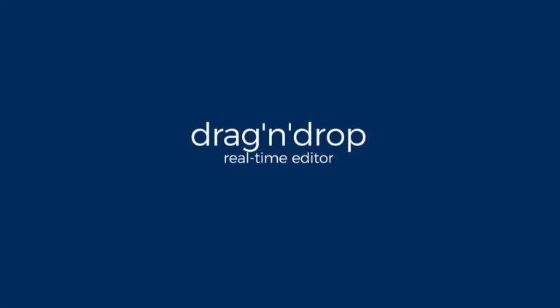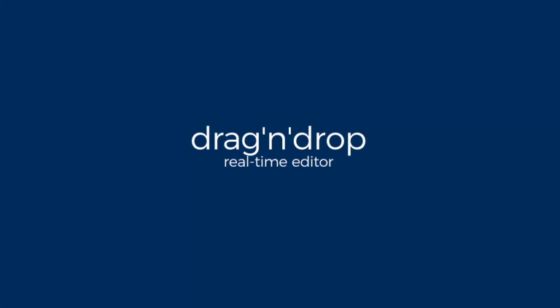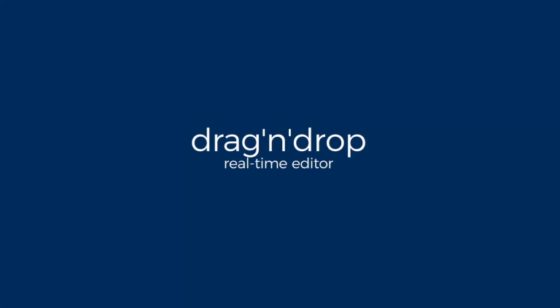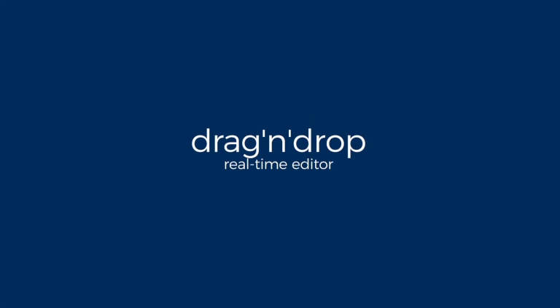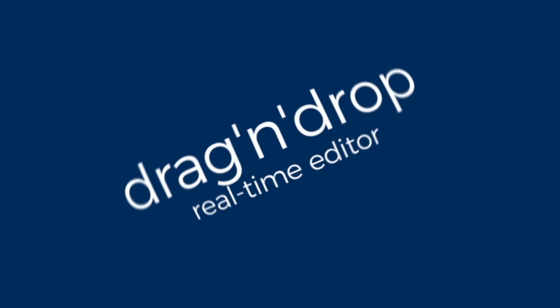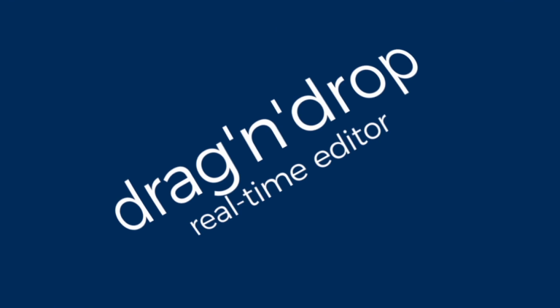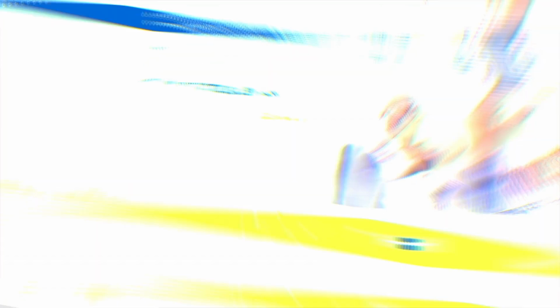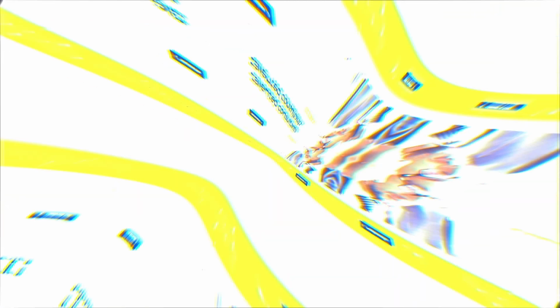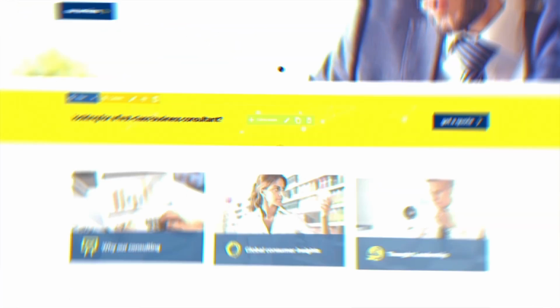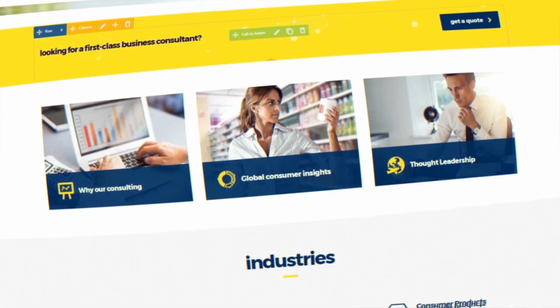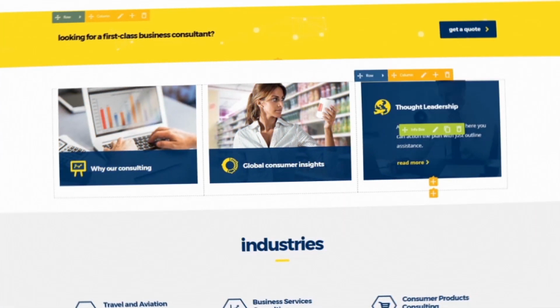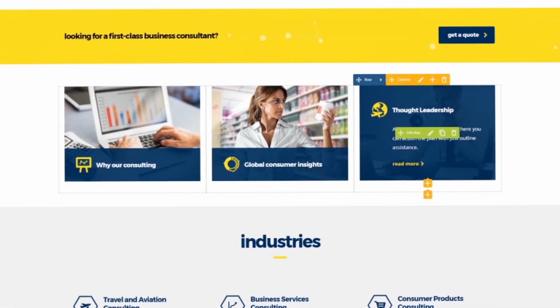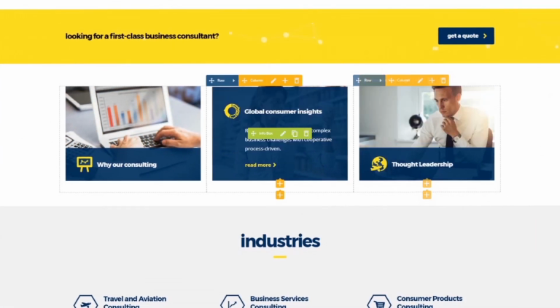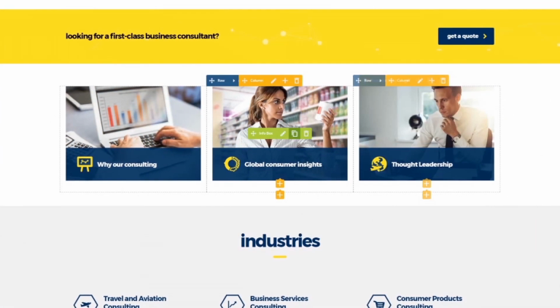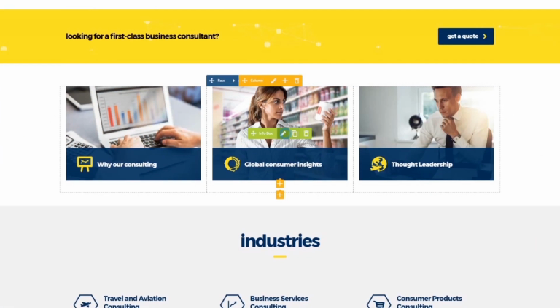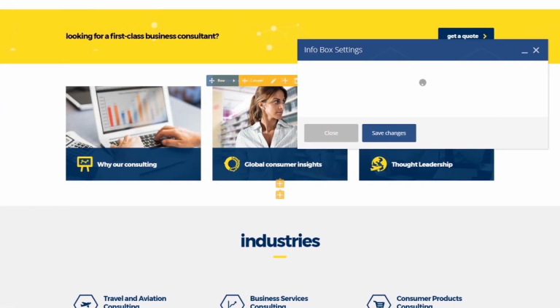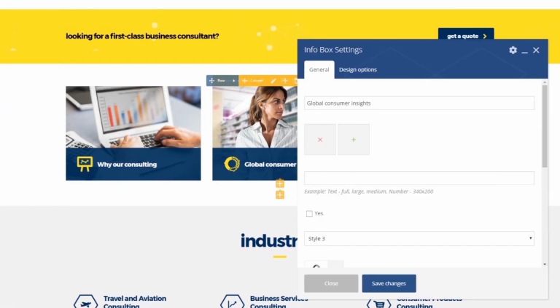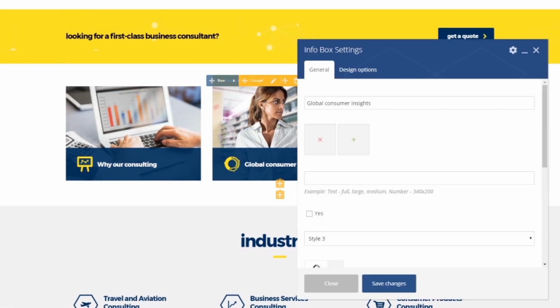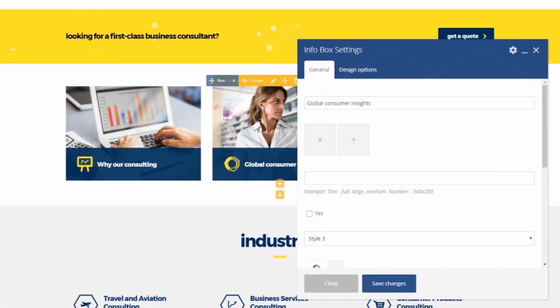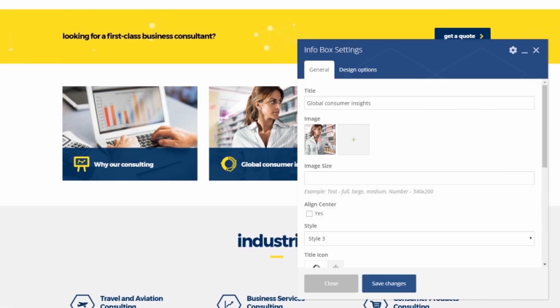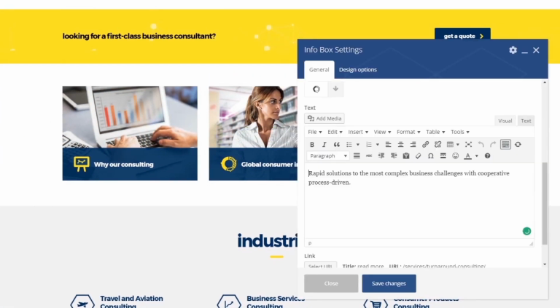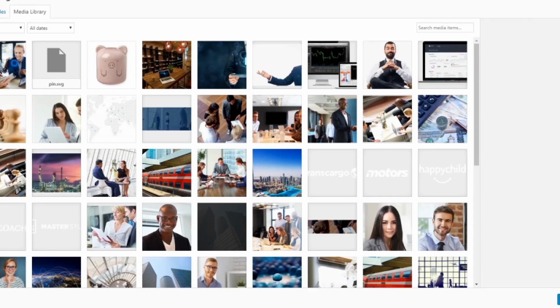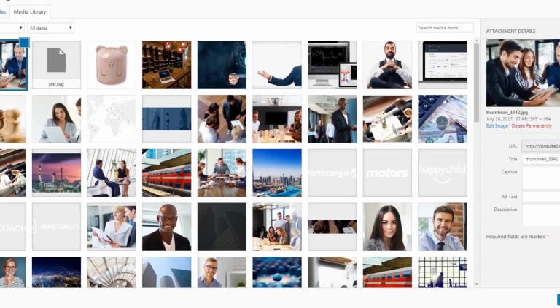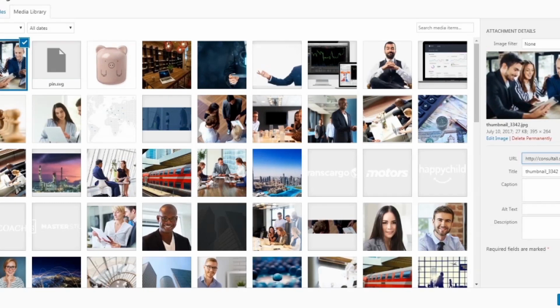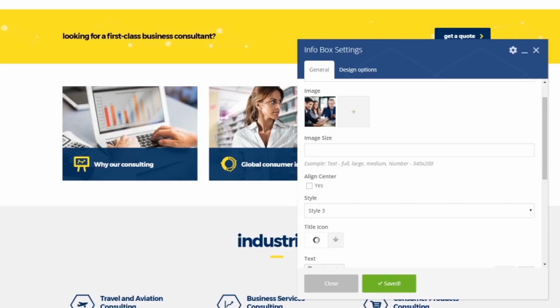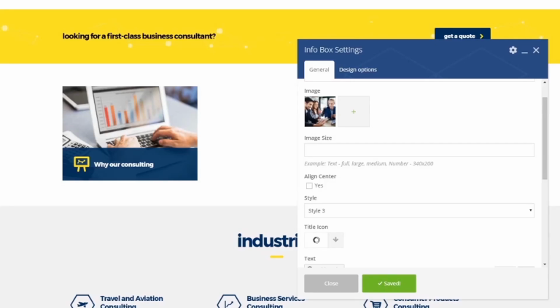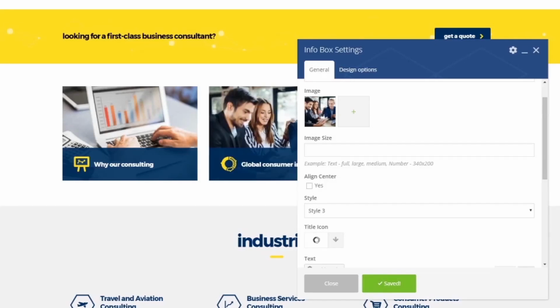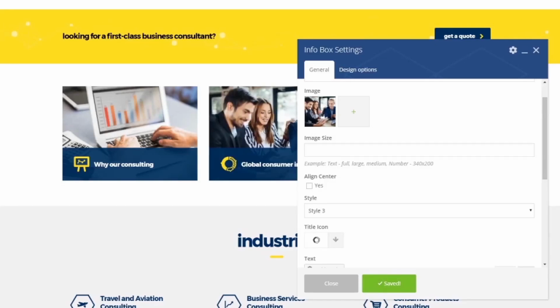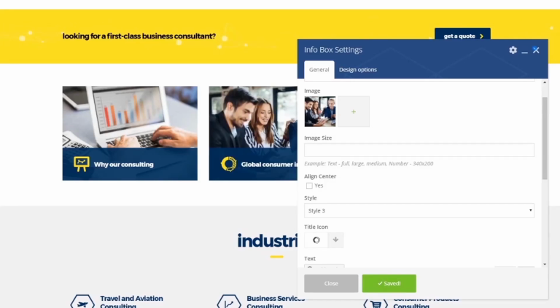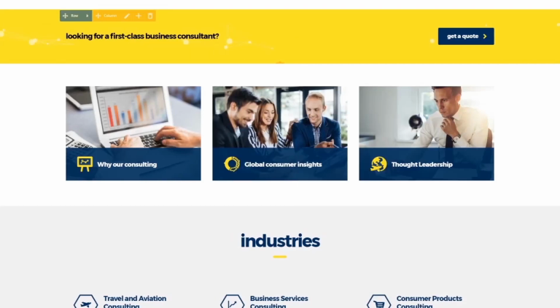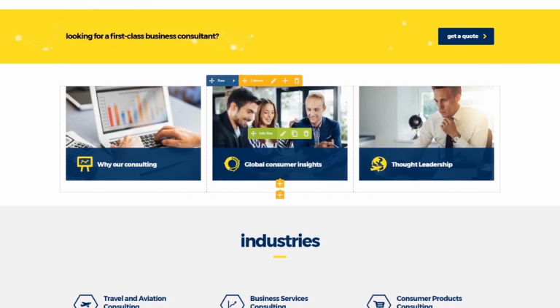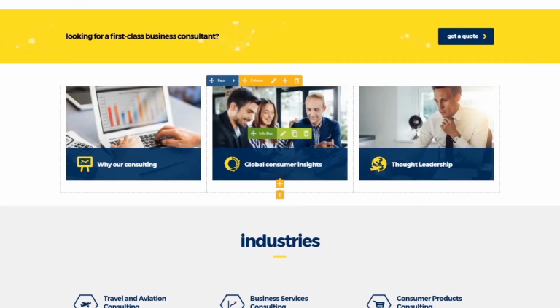Using Visual Composer Front End Editor, simply move the blocks around the page and update the content in real-time mode.